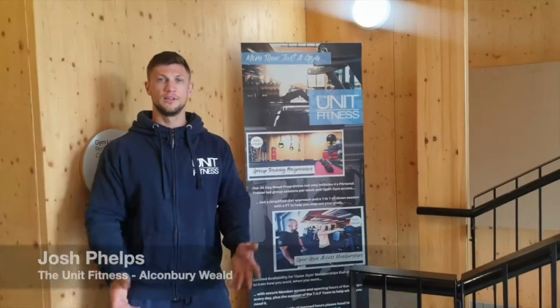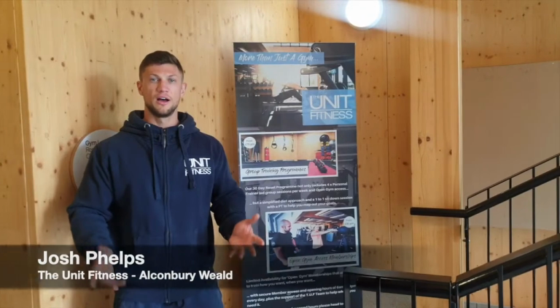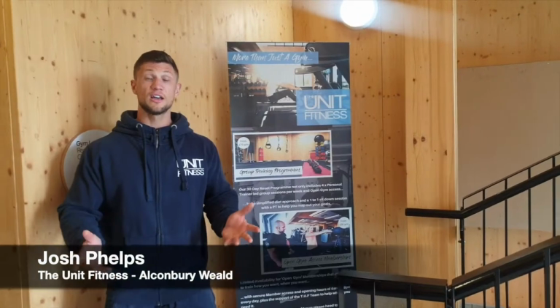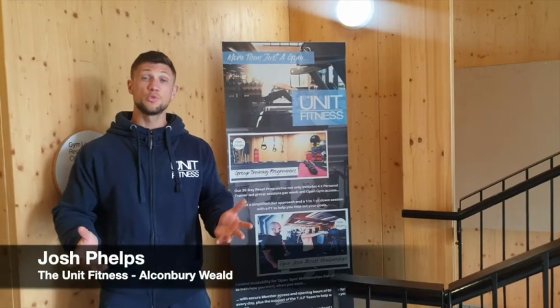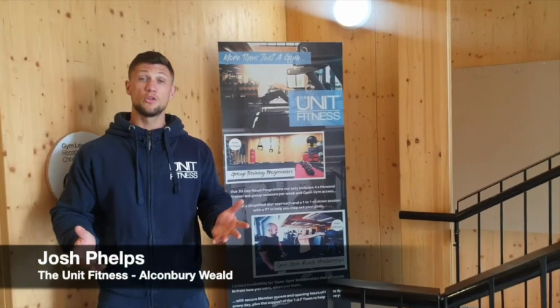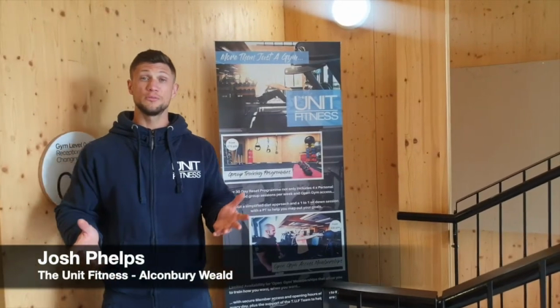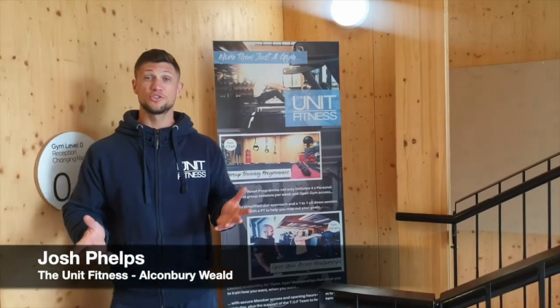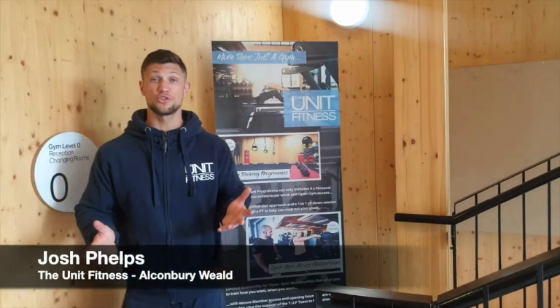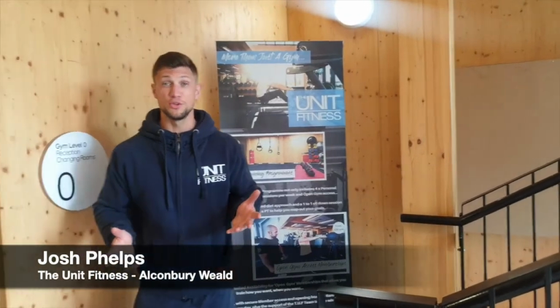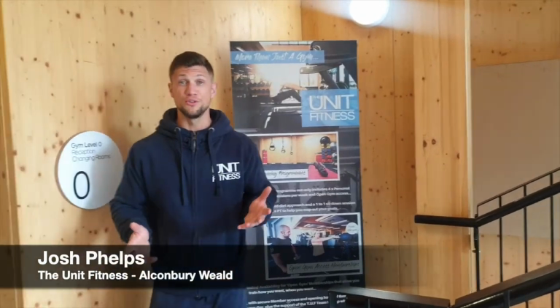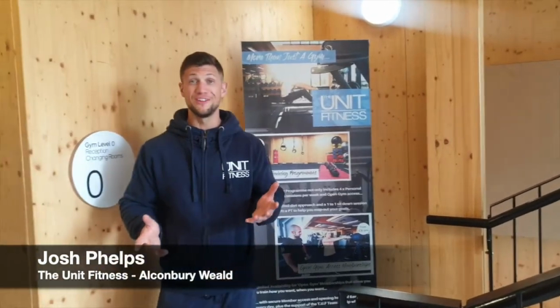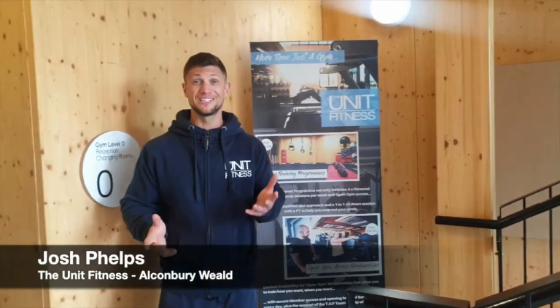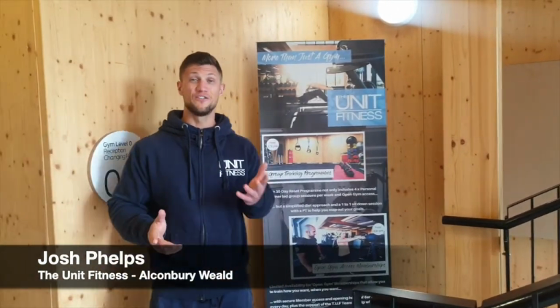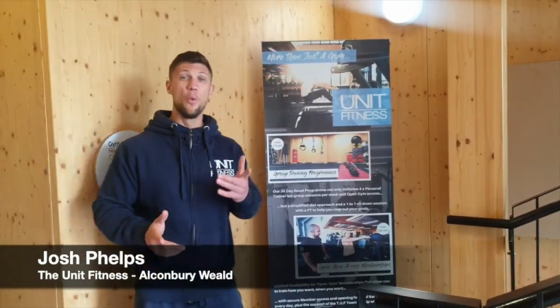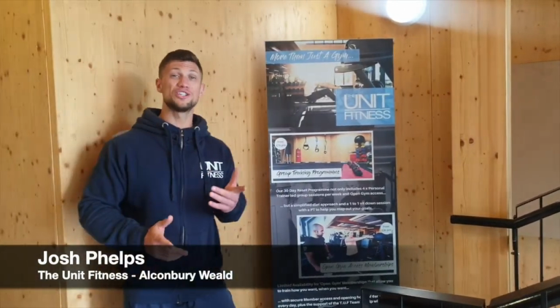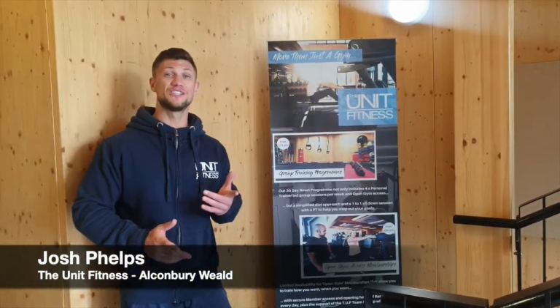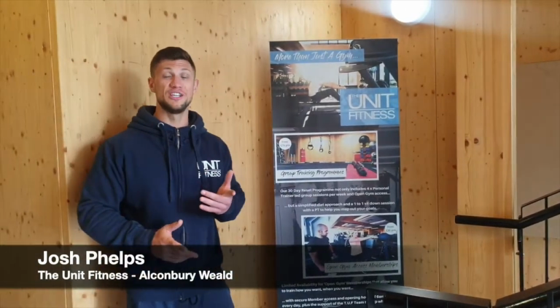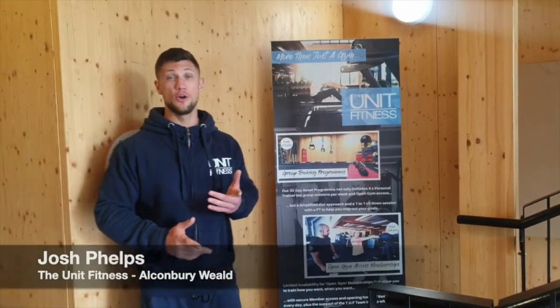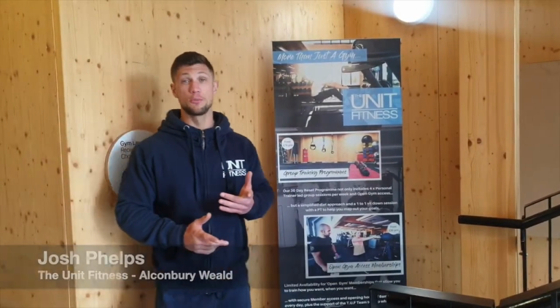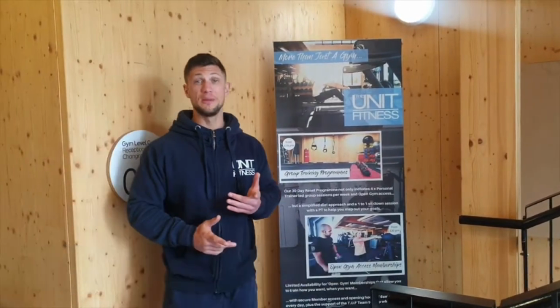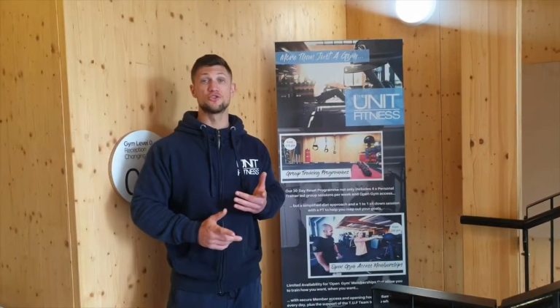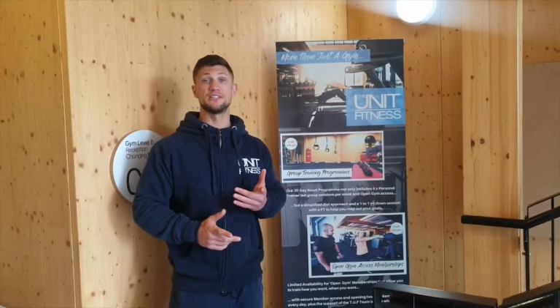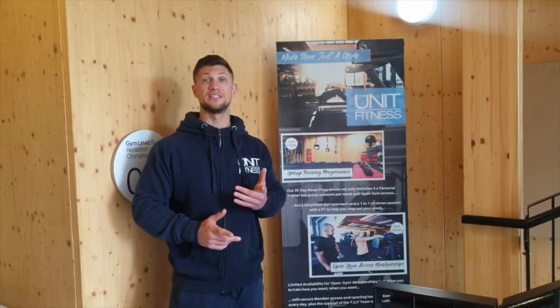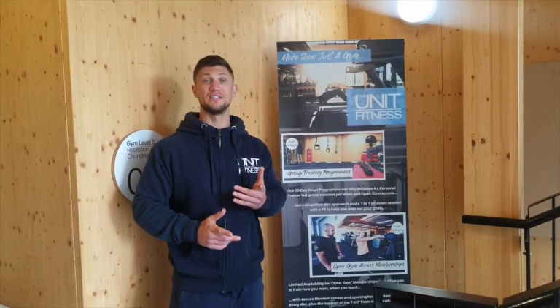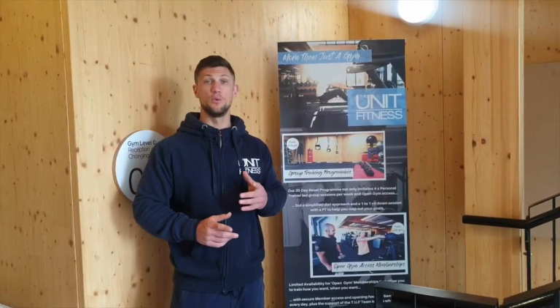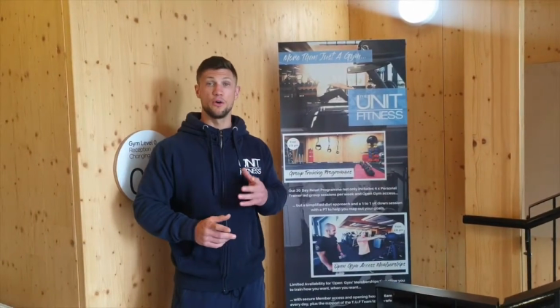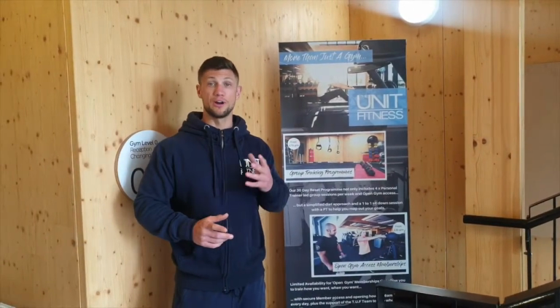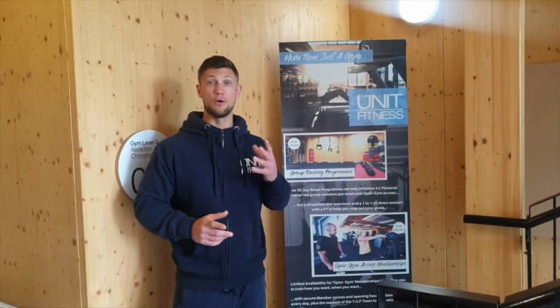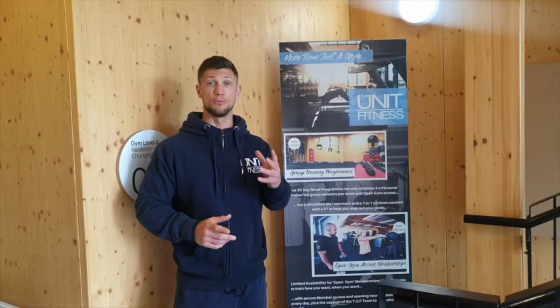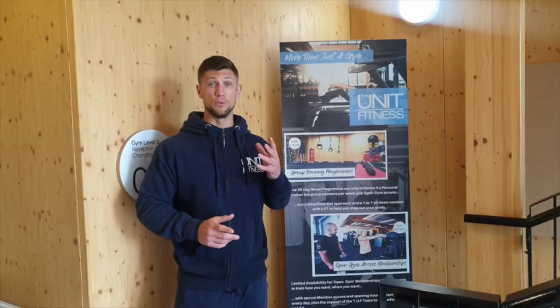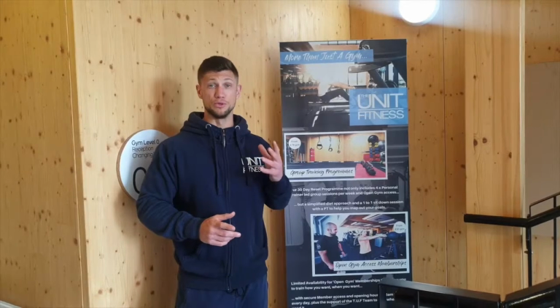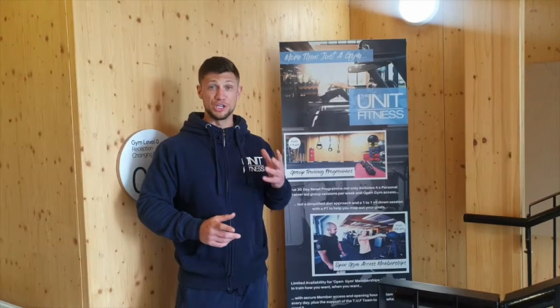Hi guys, welcome. It's Josh from The Unit Fitness. If you're watching this video, you're probably interested to see what we've got for an album rebuild gym.